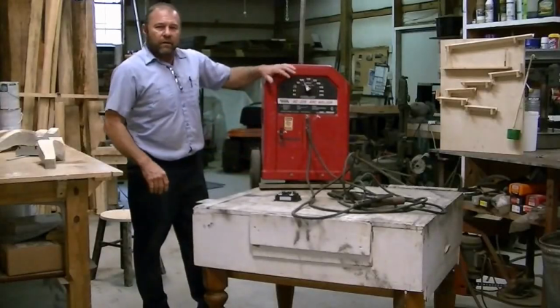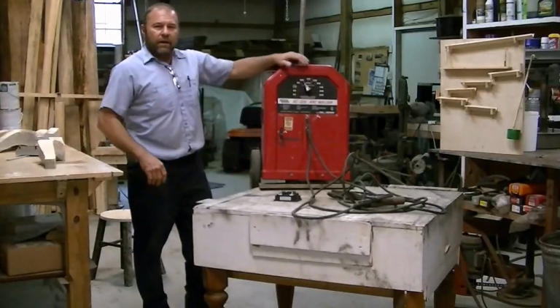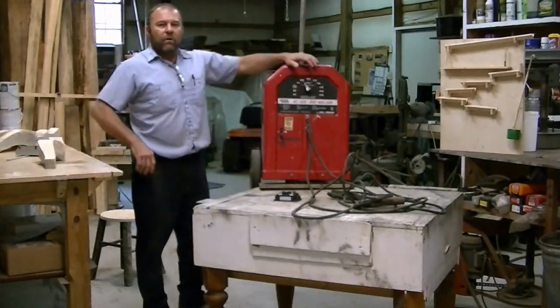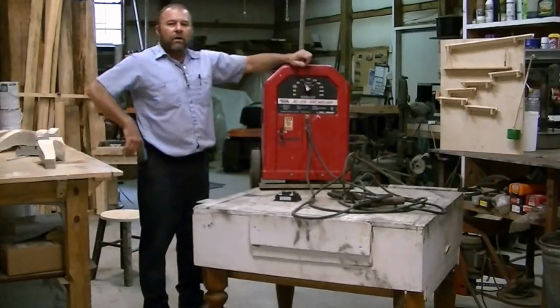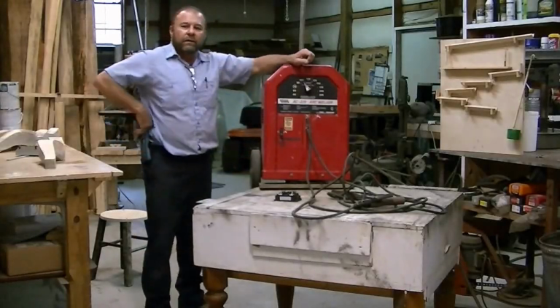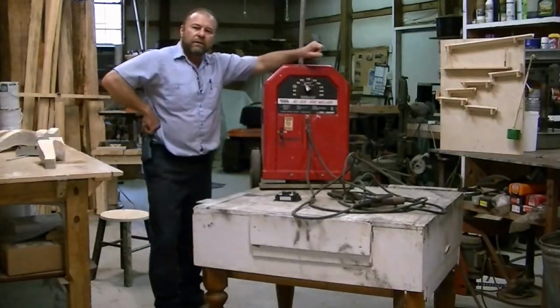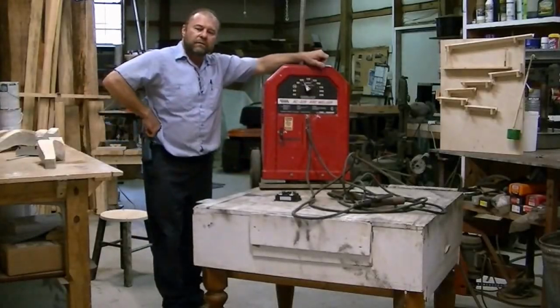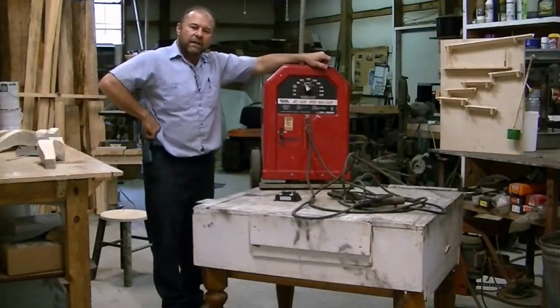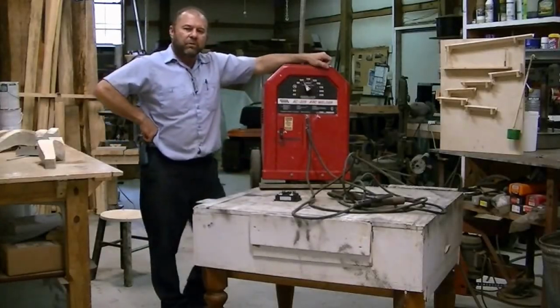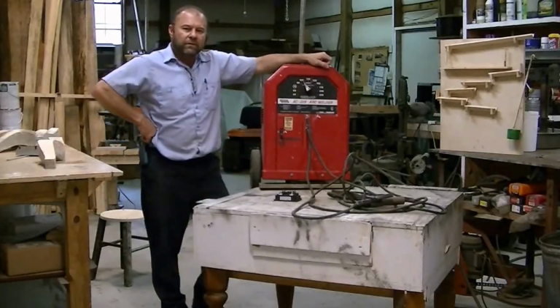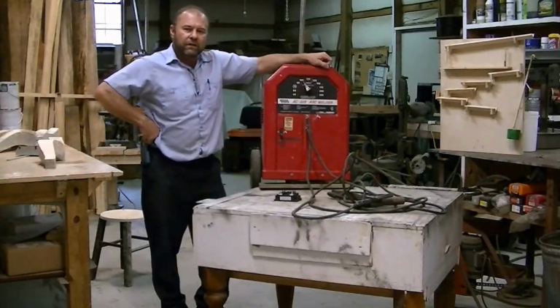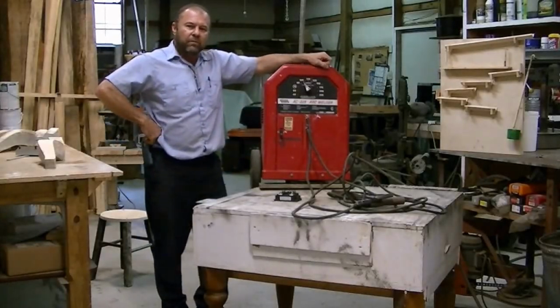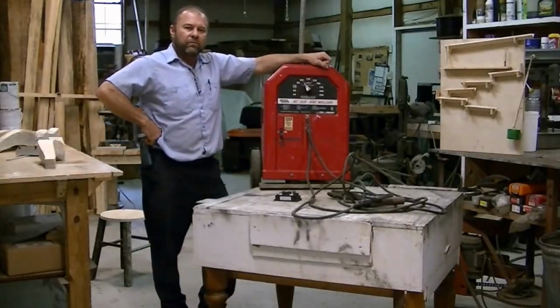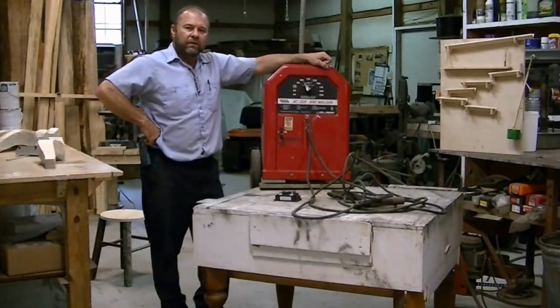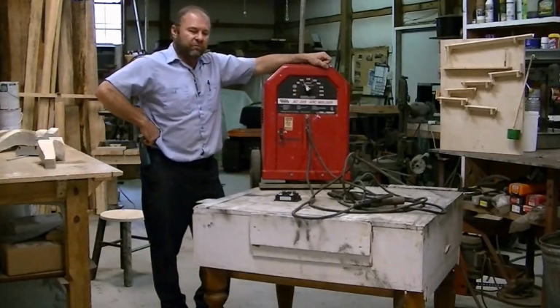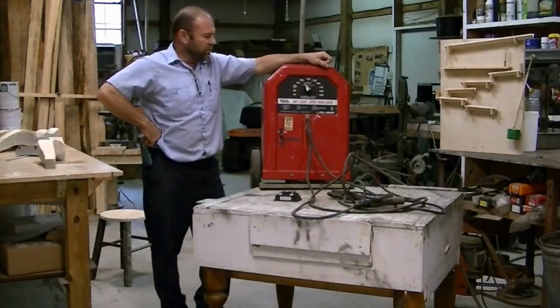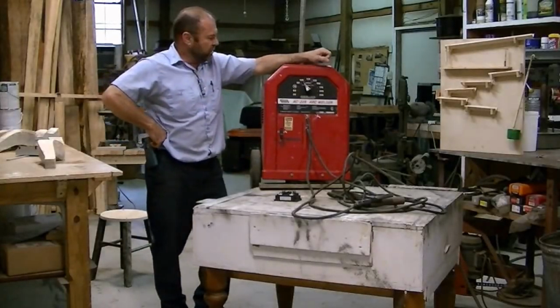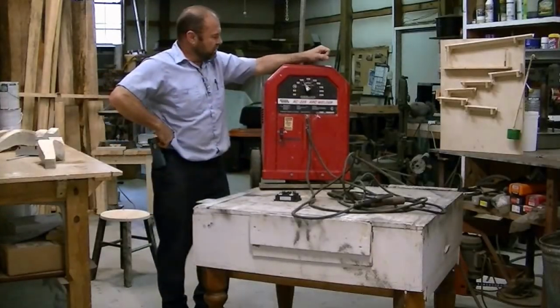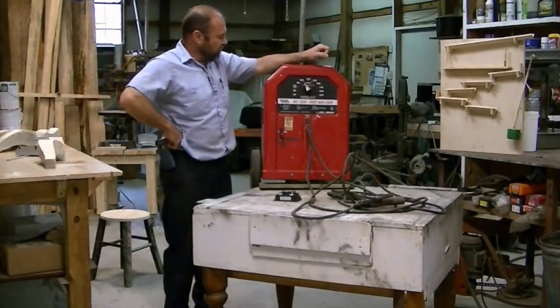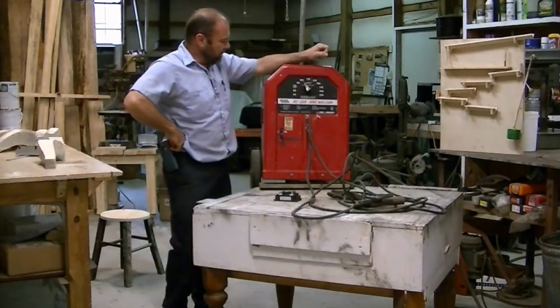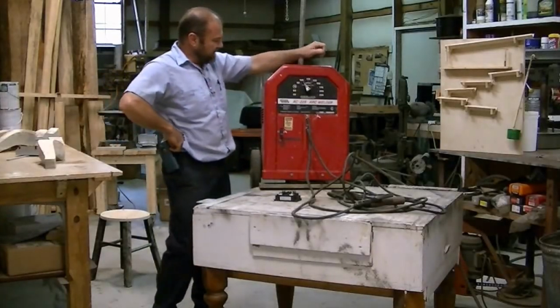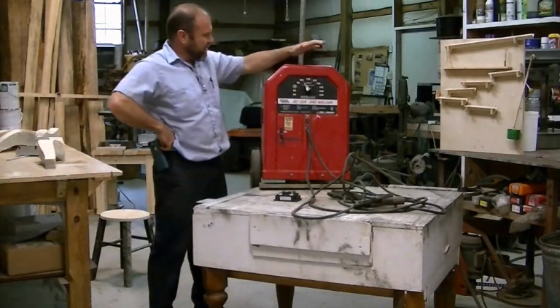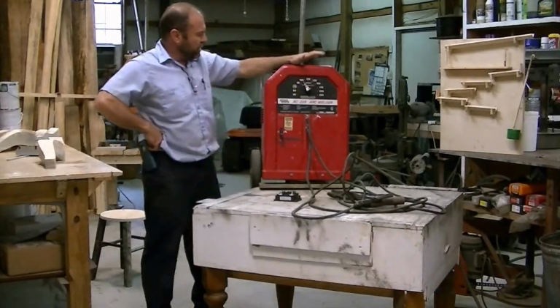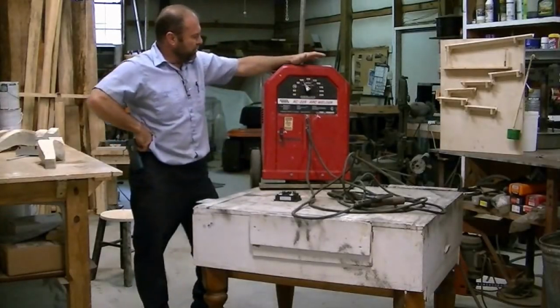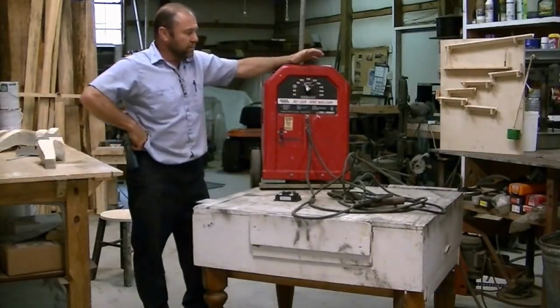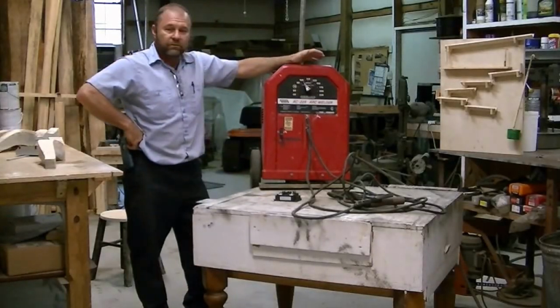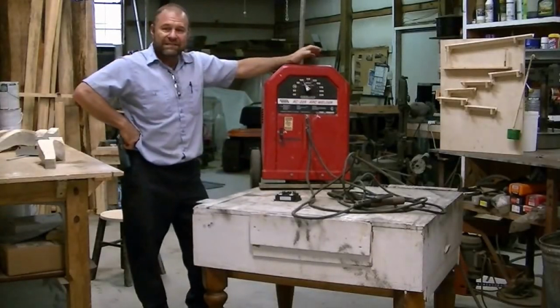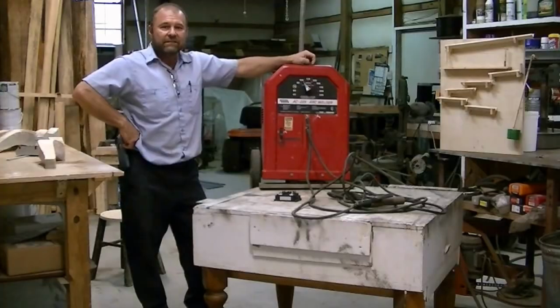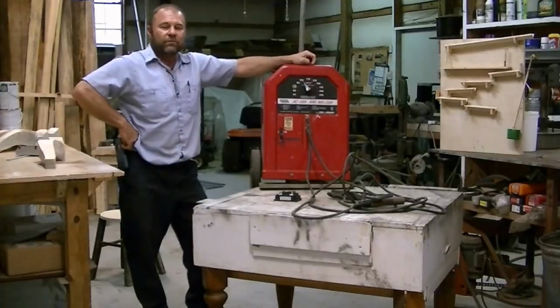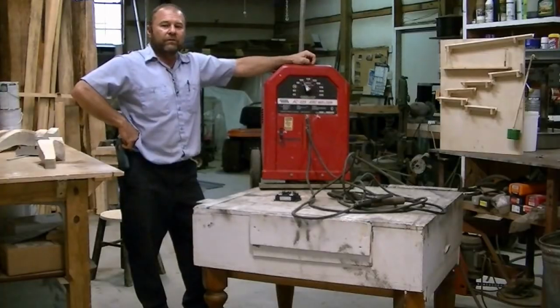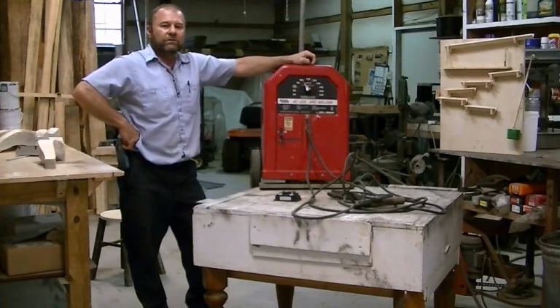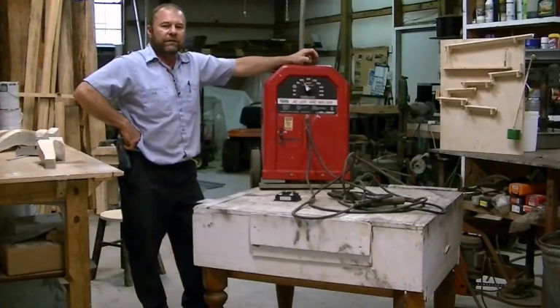Hey, I'm Mark. In today's project, I'm going to be converting this old AC welder into a DC welding machine.